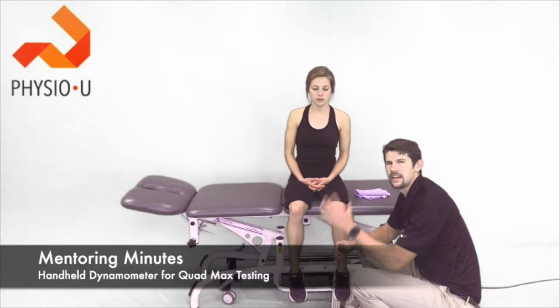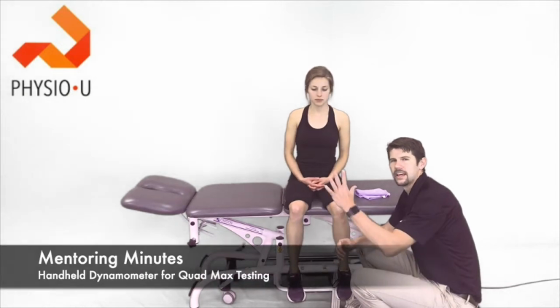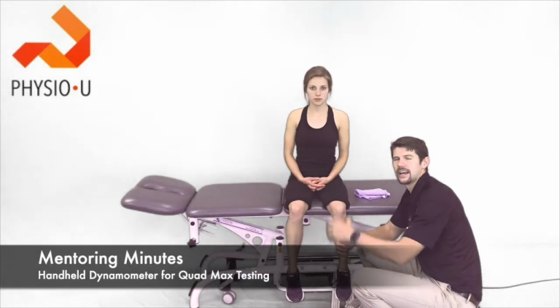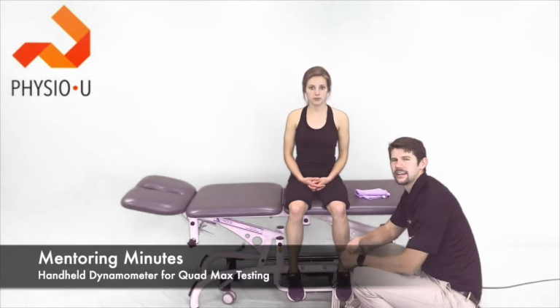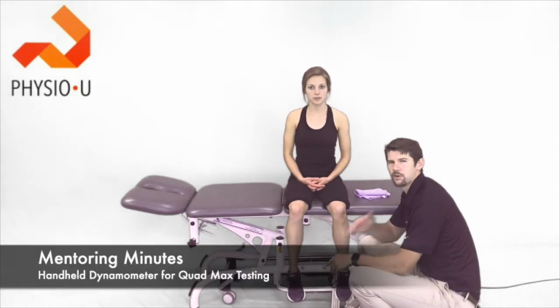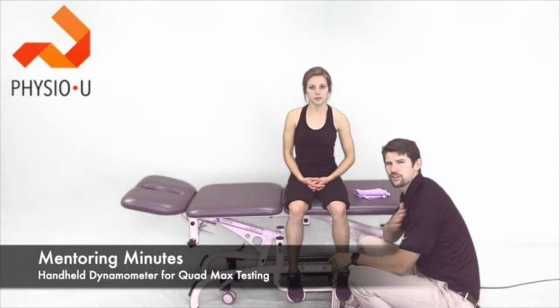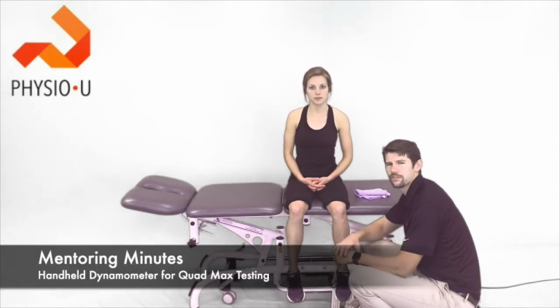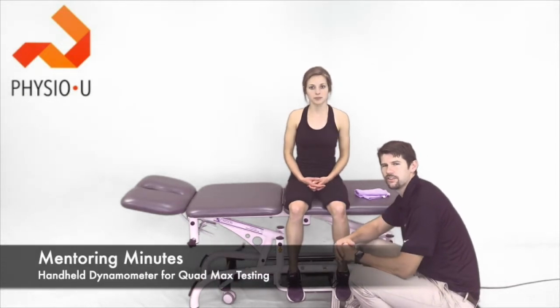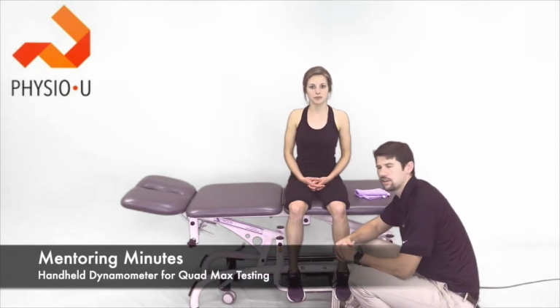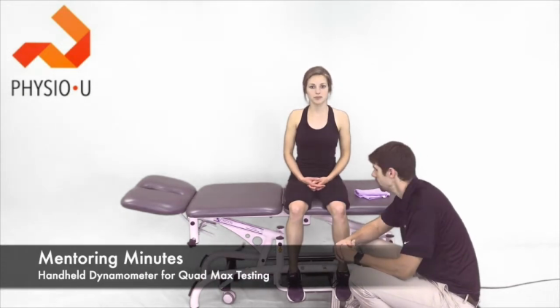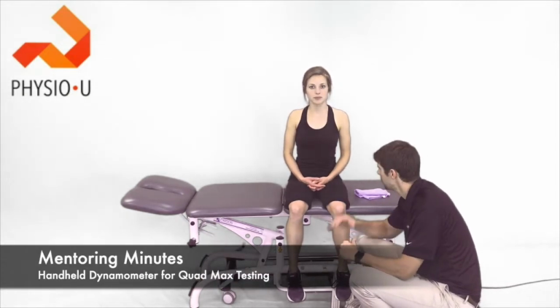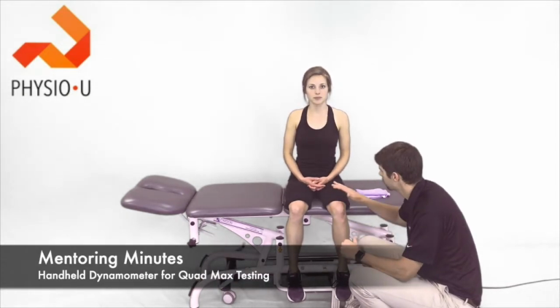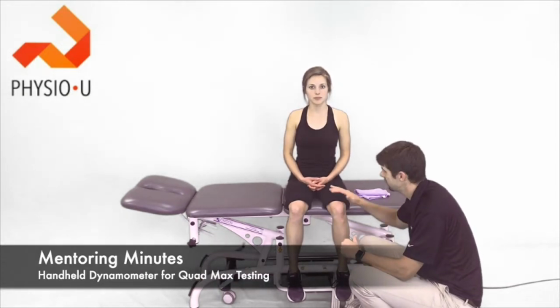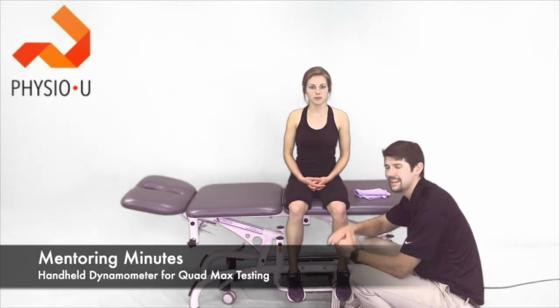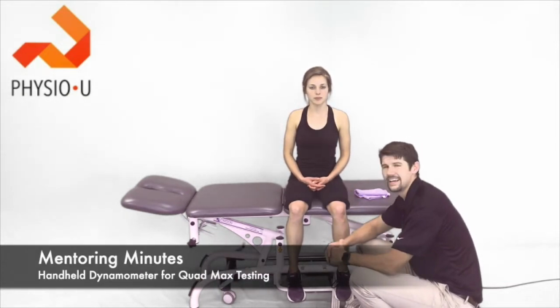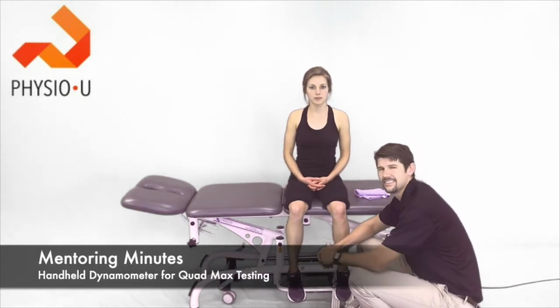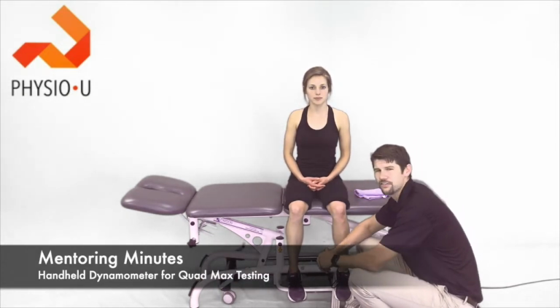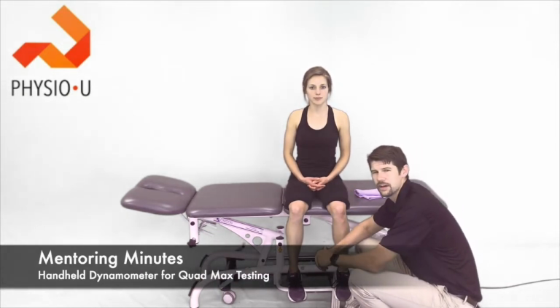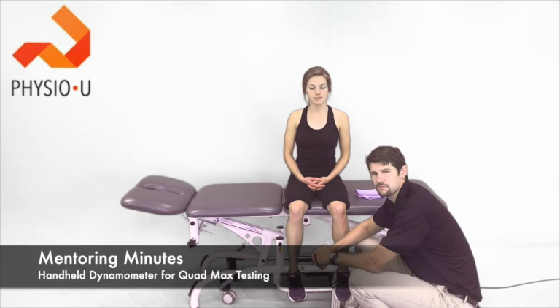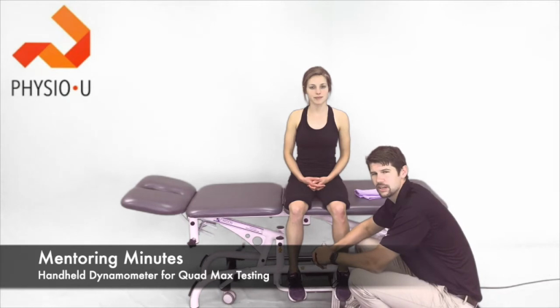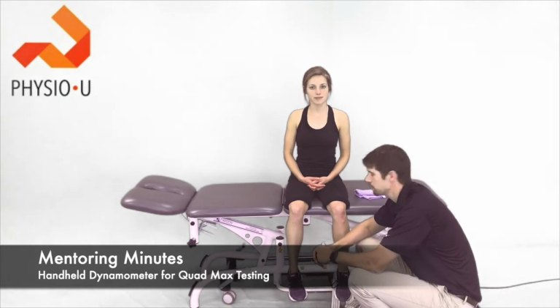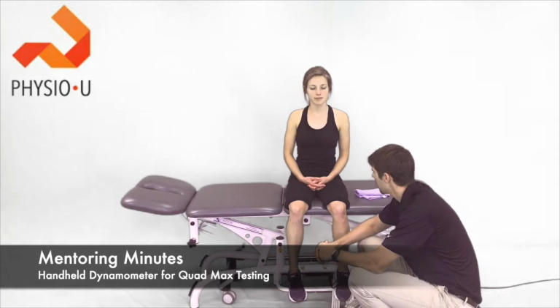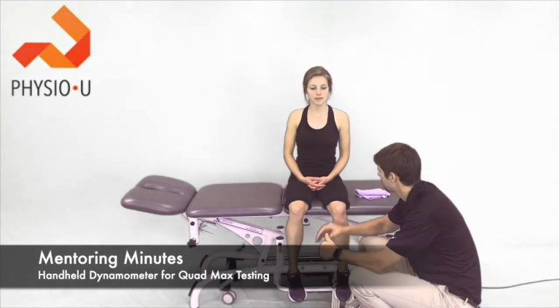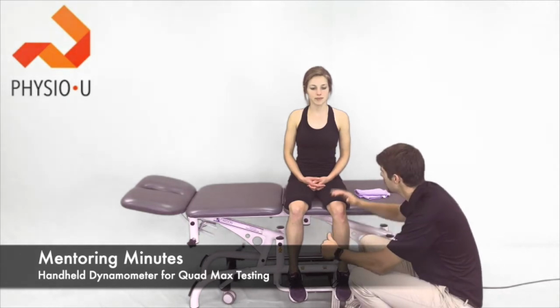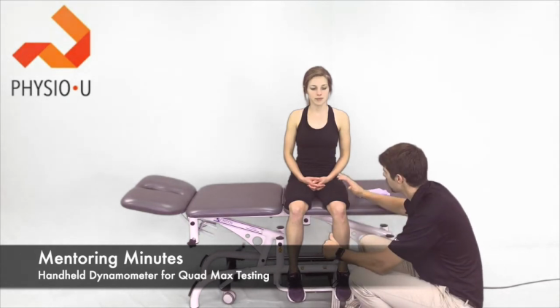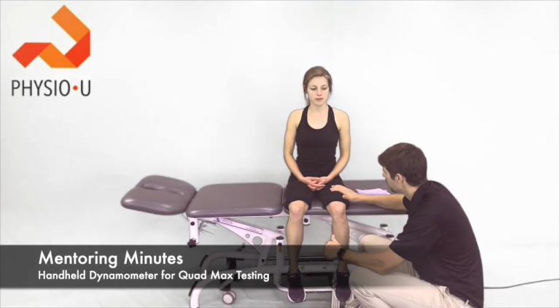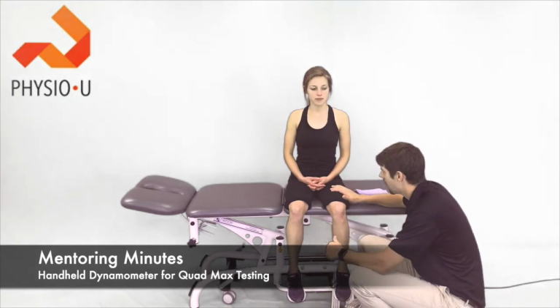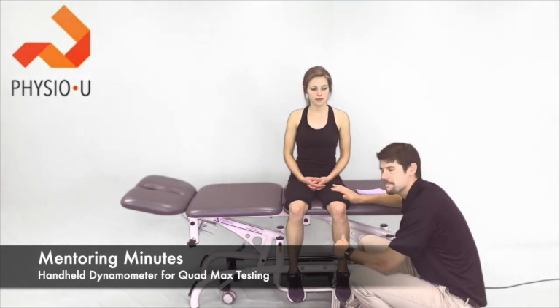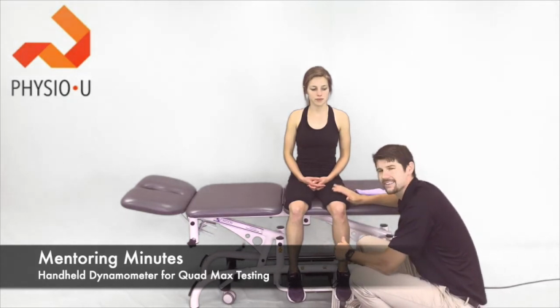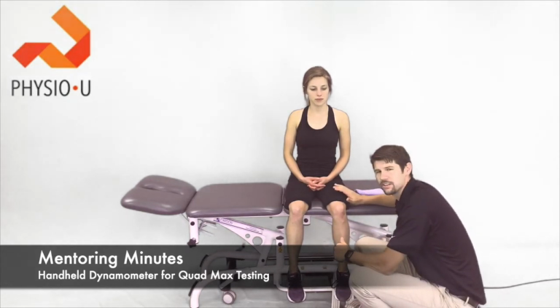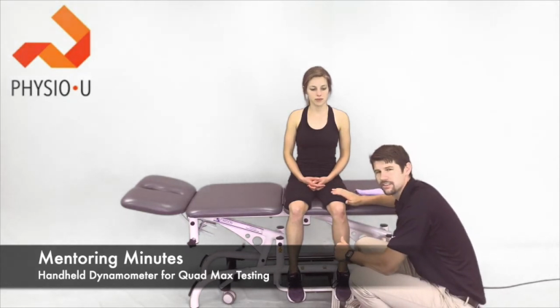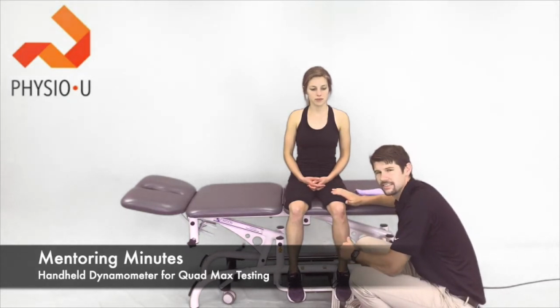Hey guys, Marshall here with PhysioU and I'm here with Kristin. Today for the MedTry Minute we're going to be talking about quad max muscle testing.